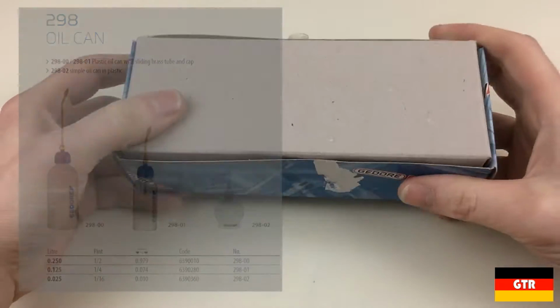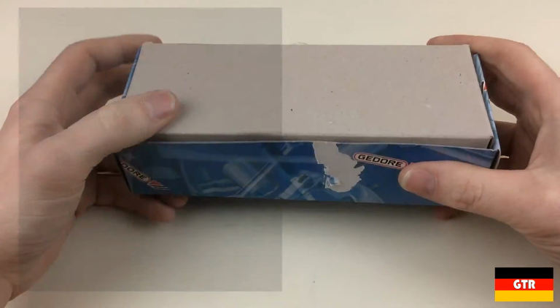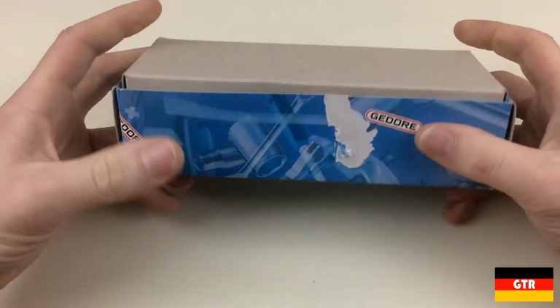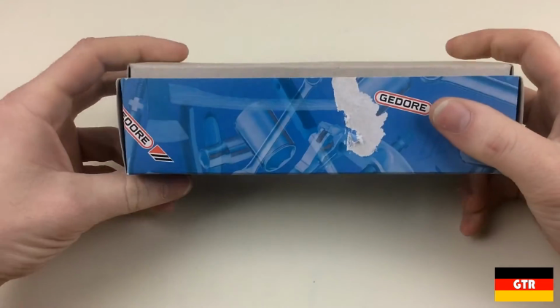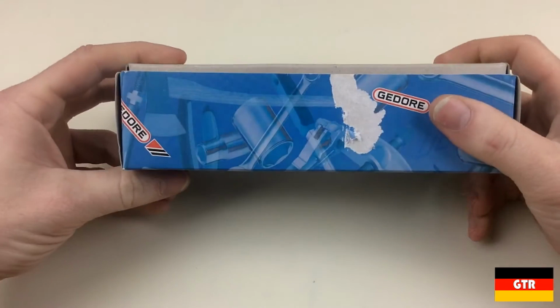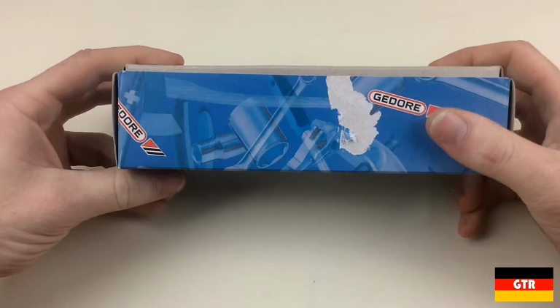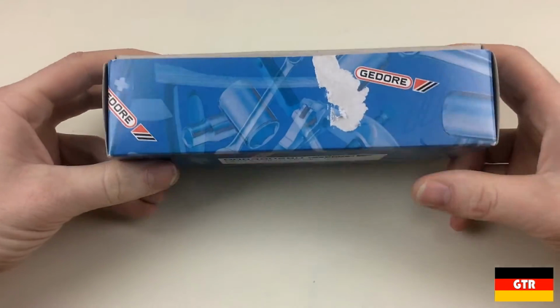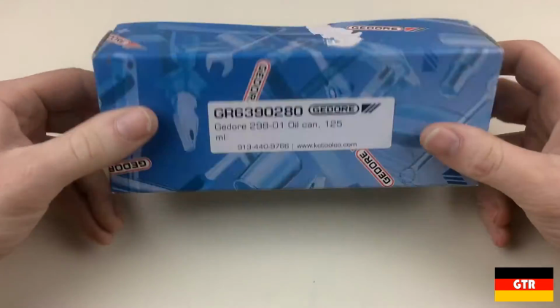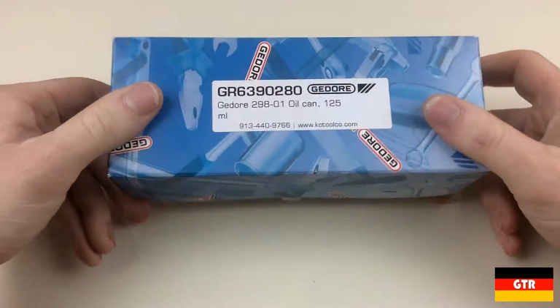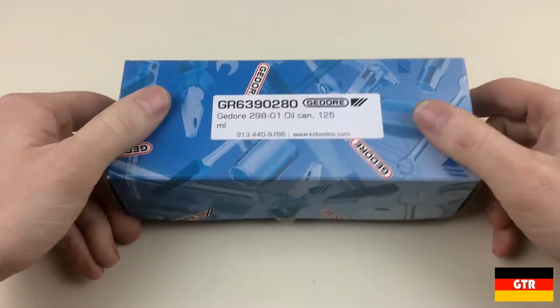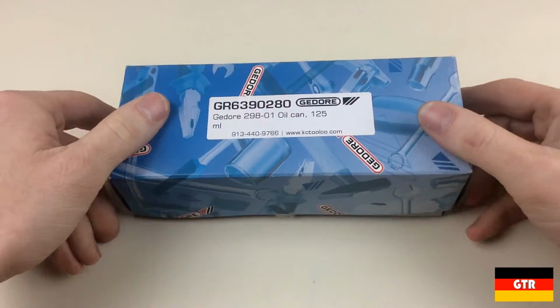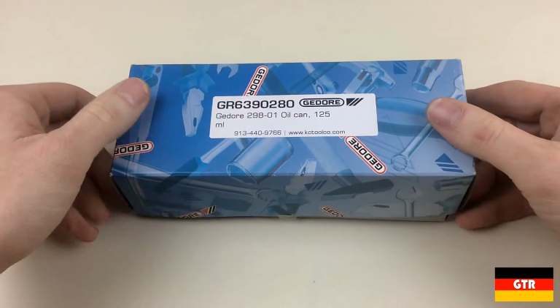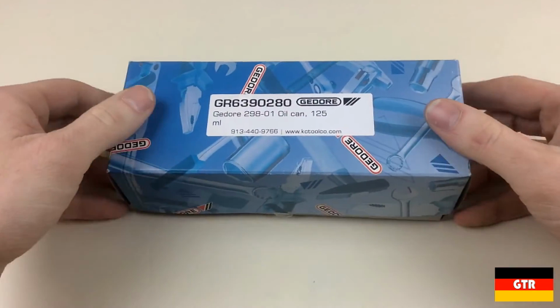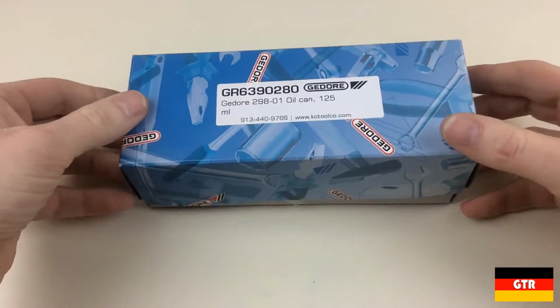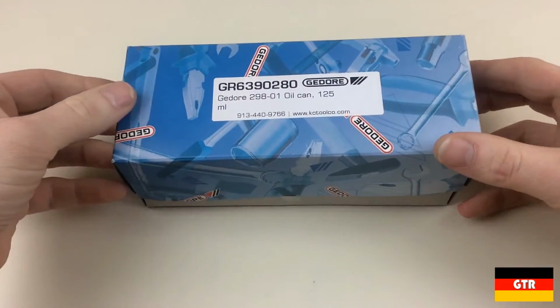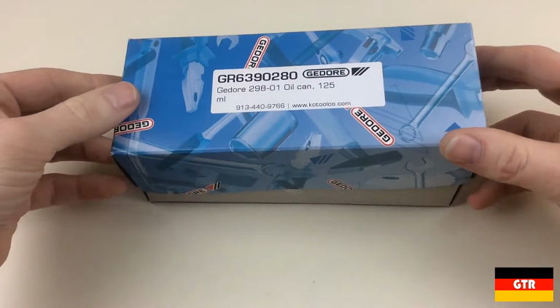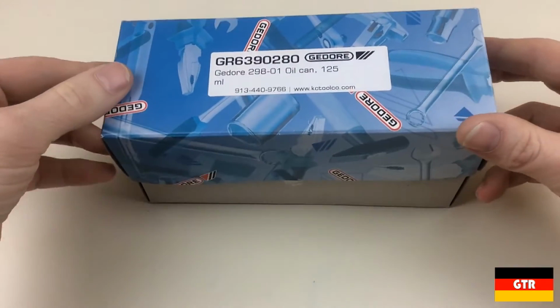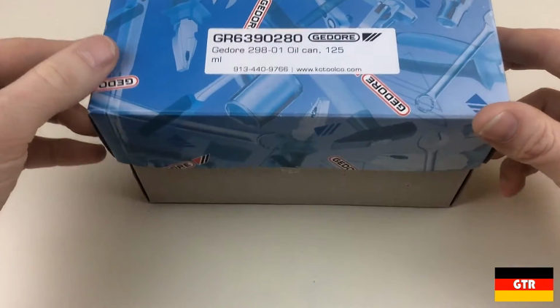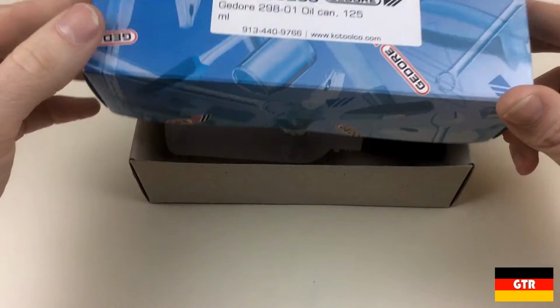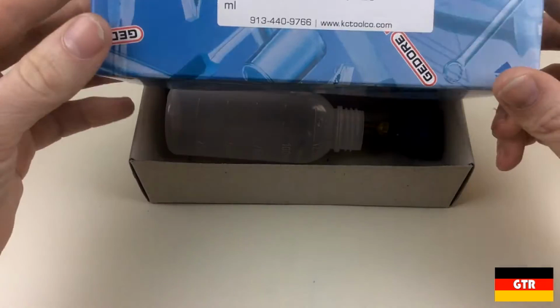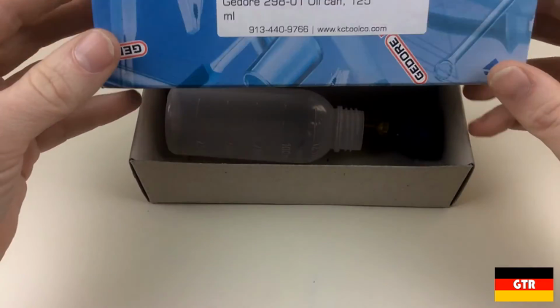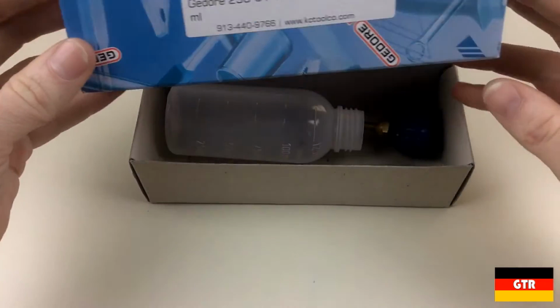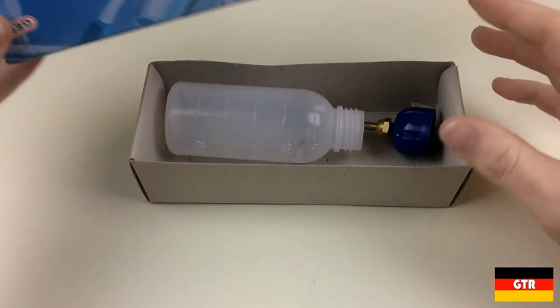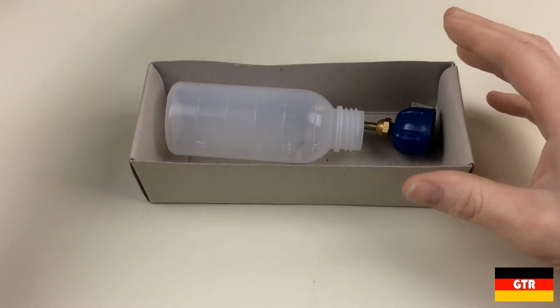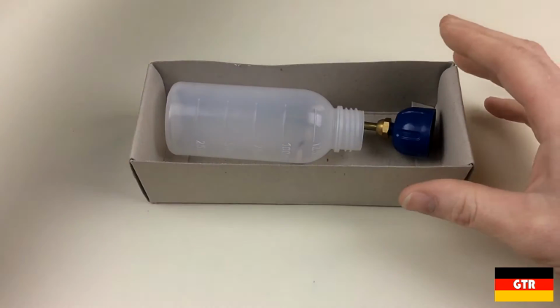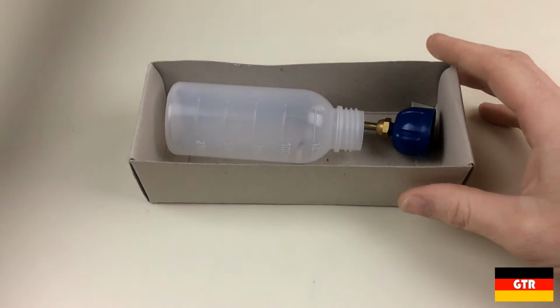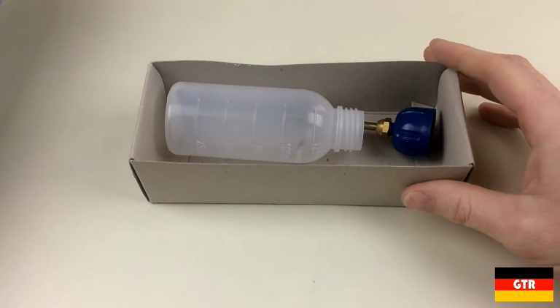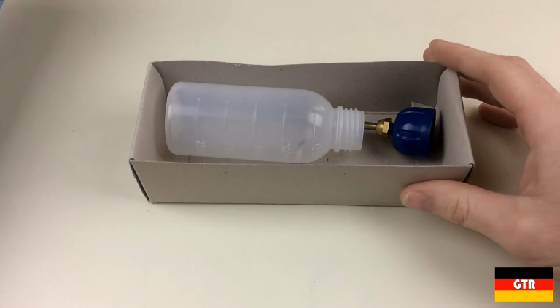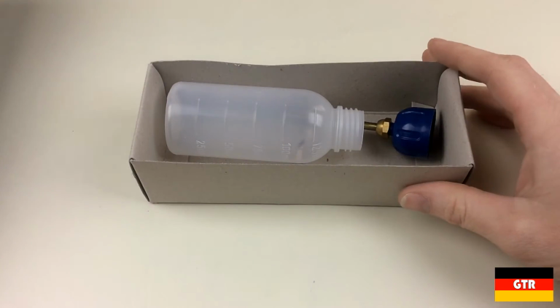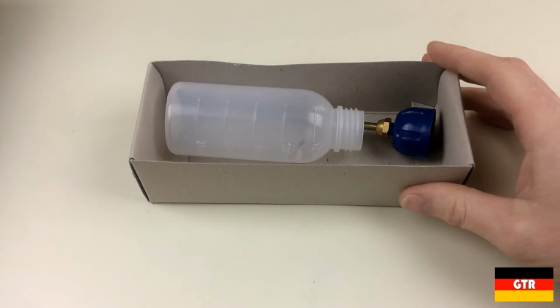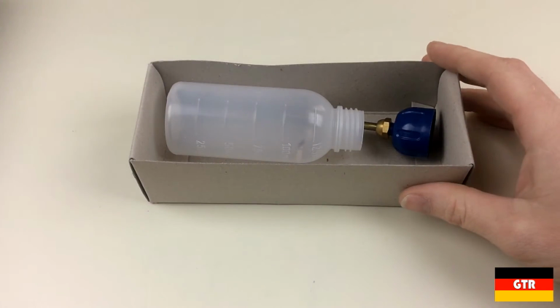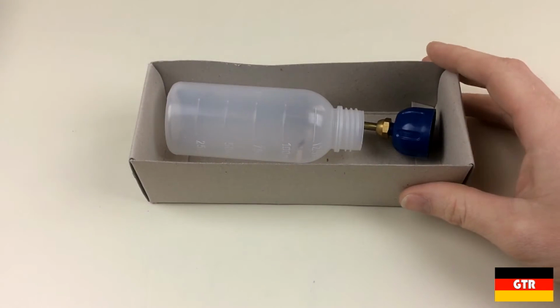I really do like these cardboard boxes that Ghidorah uses — no additional waste and can be easily recycled.